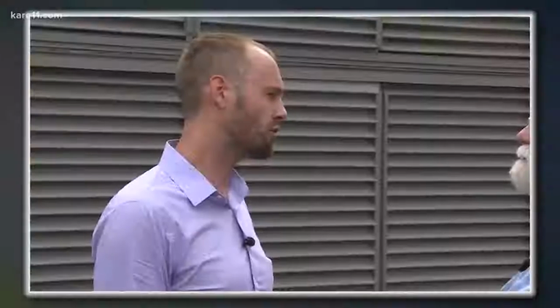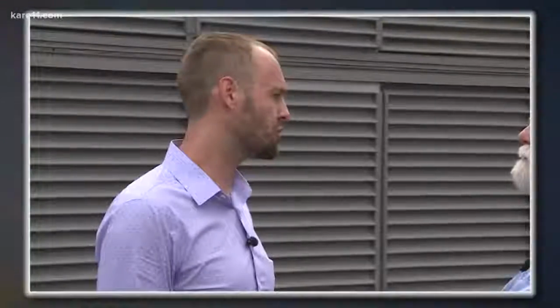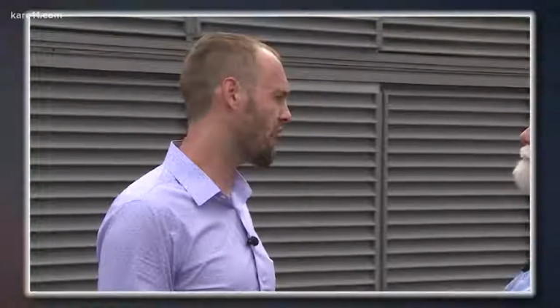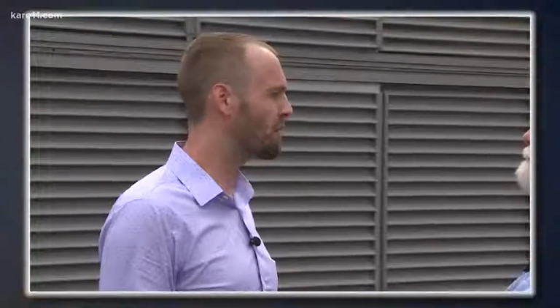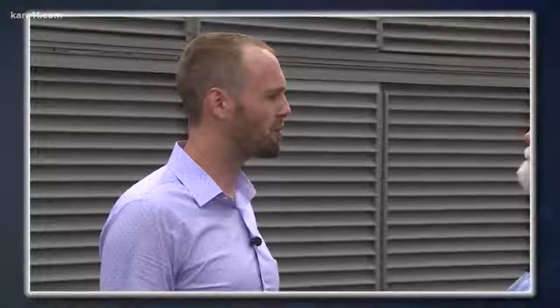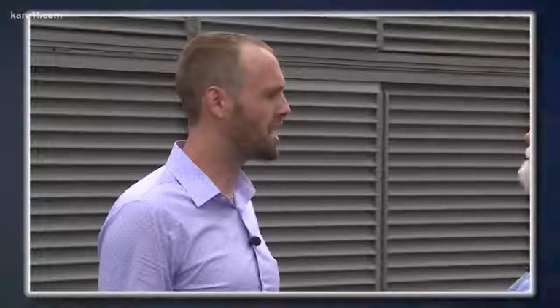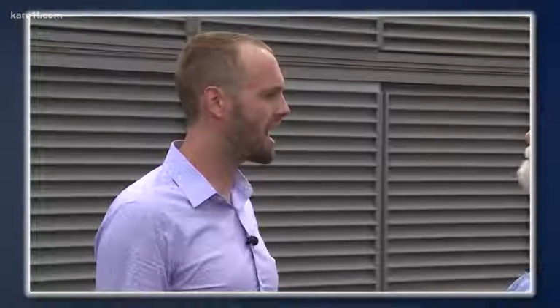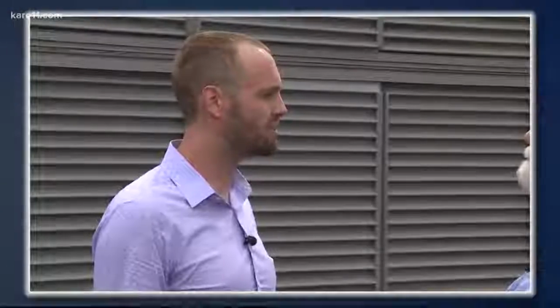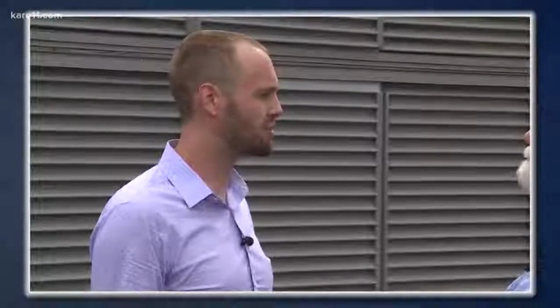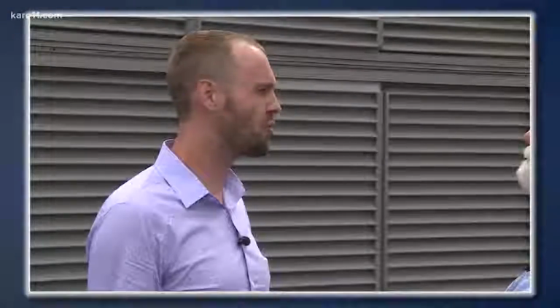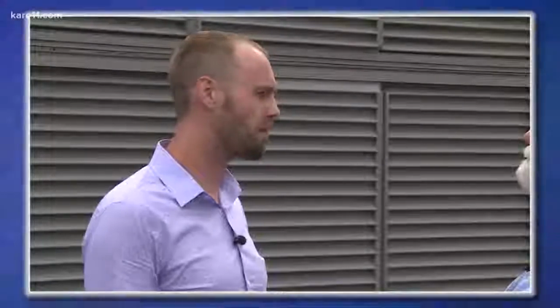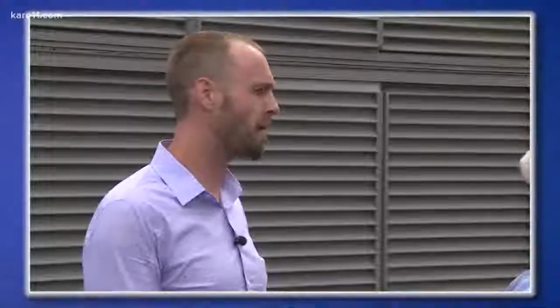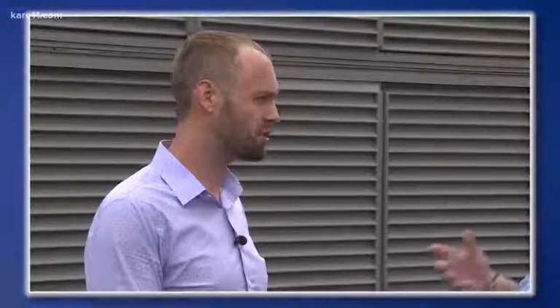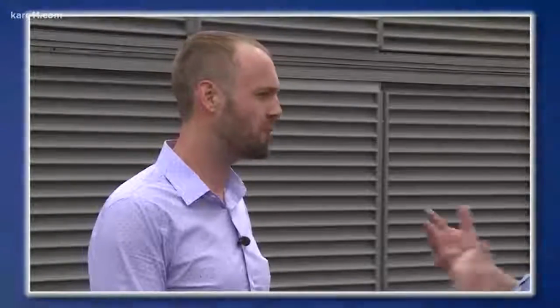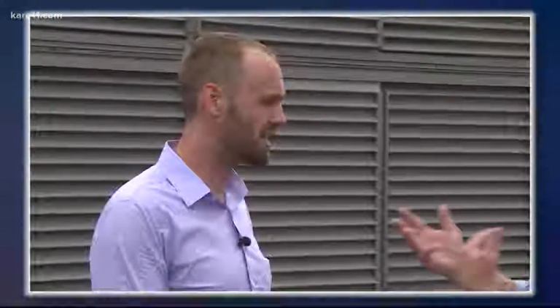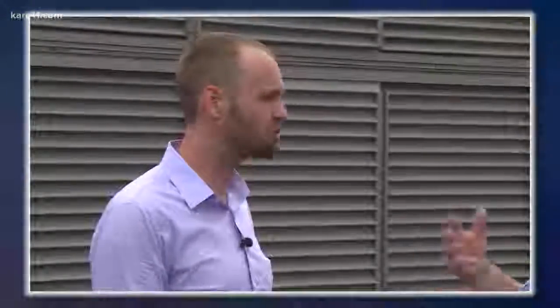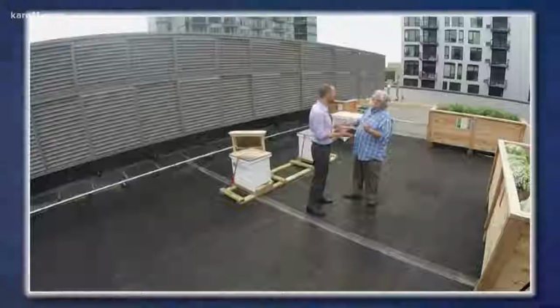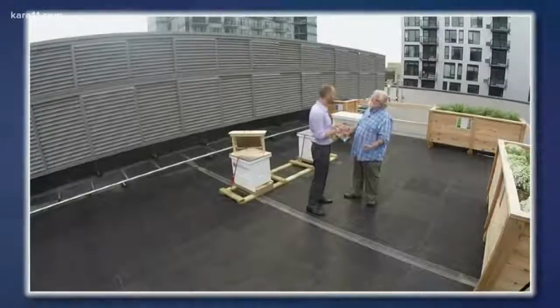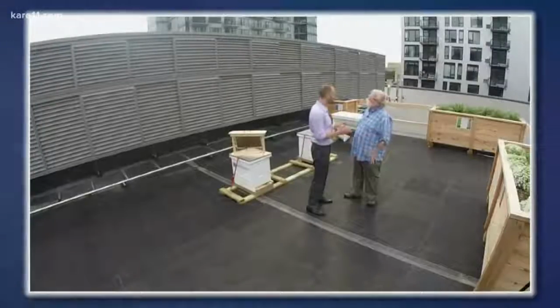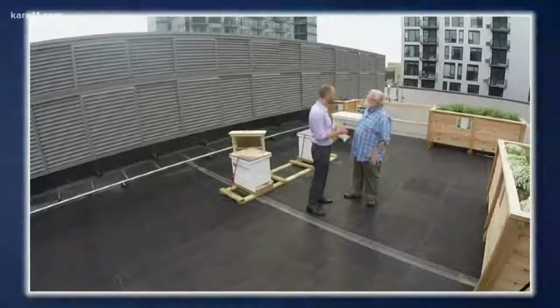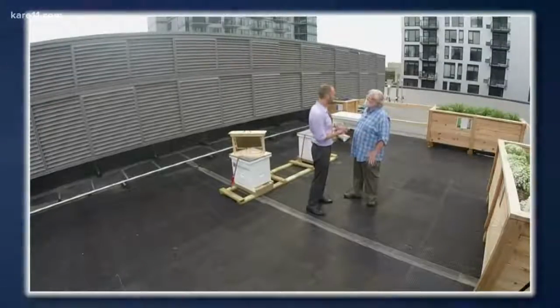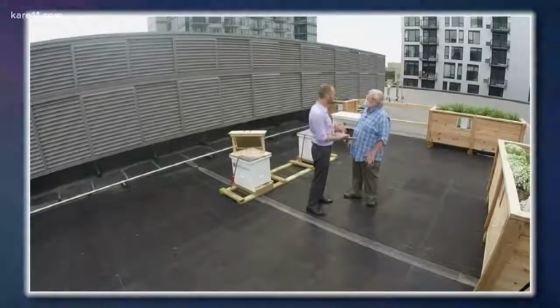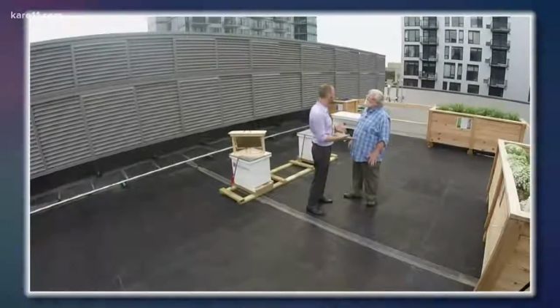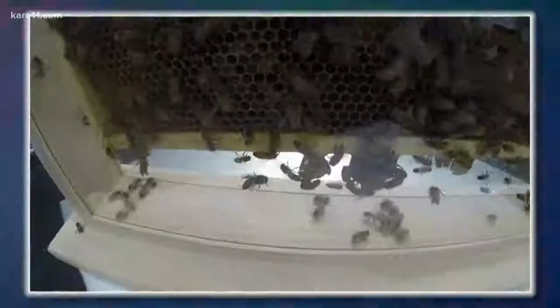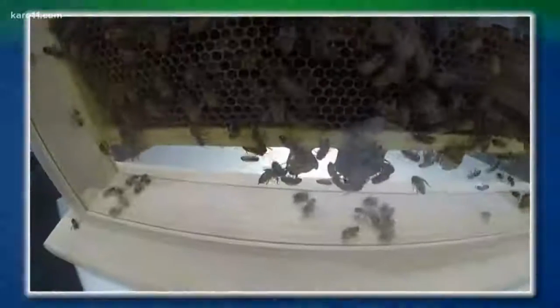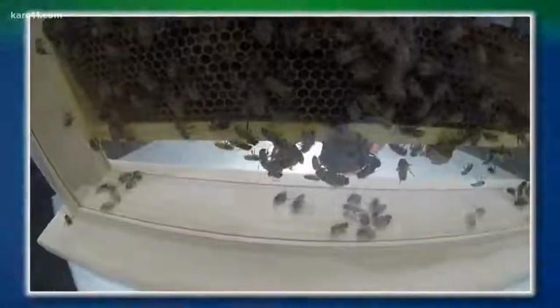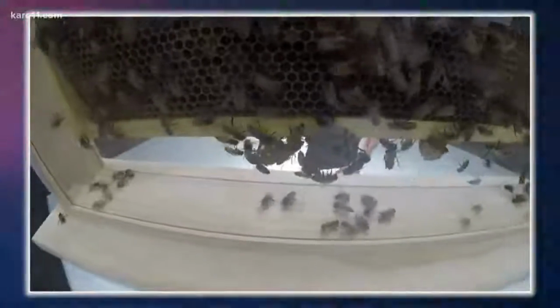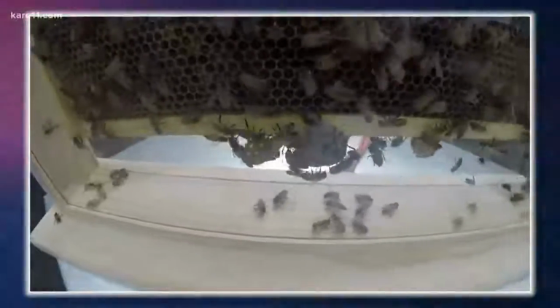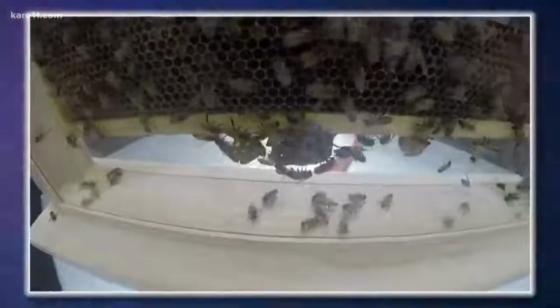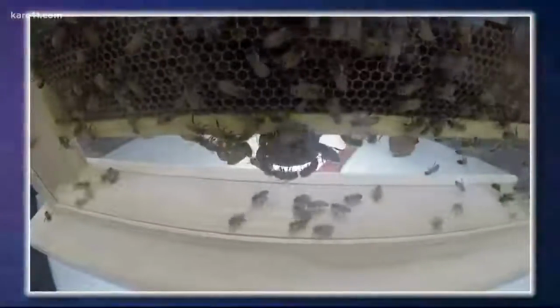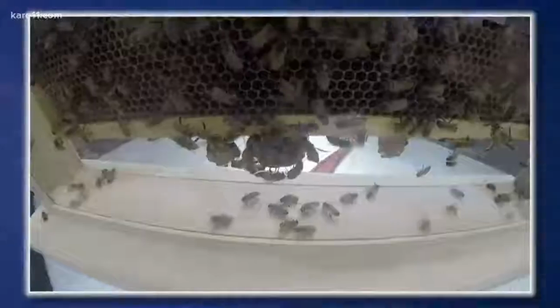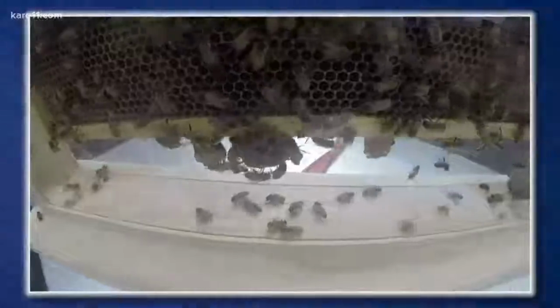You also want to have about three hives, because one might be too many, two is not enough, so with three you can really get a good gauge on how the bees are doing.